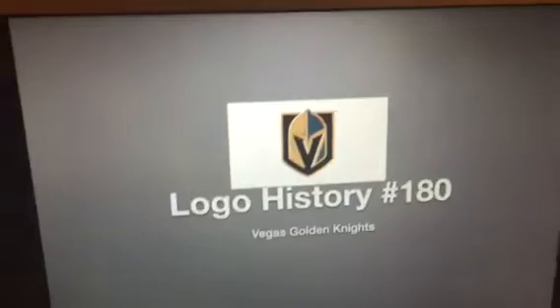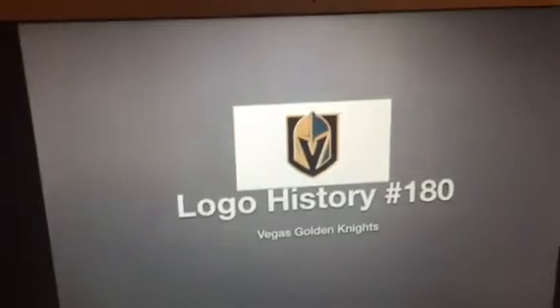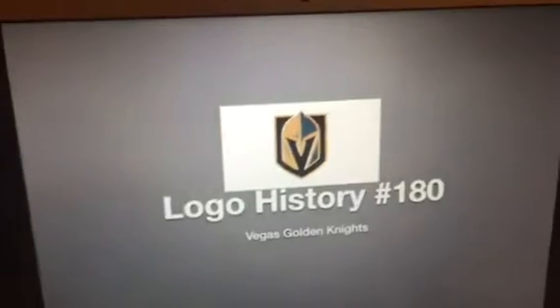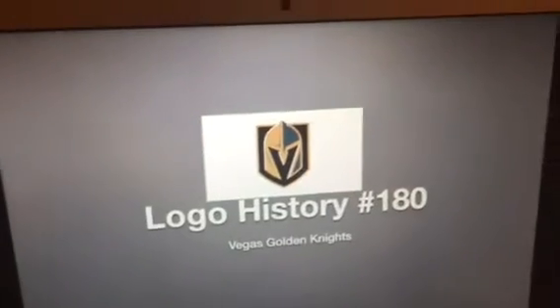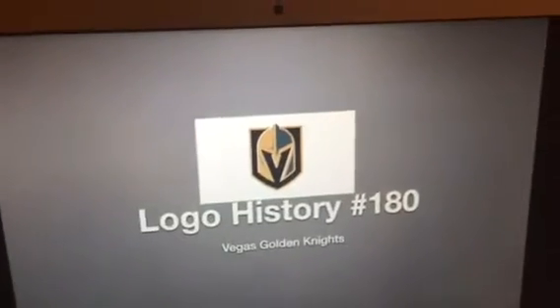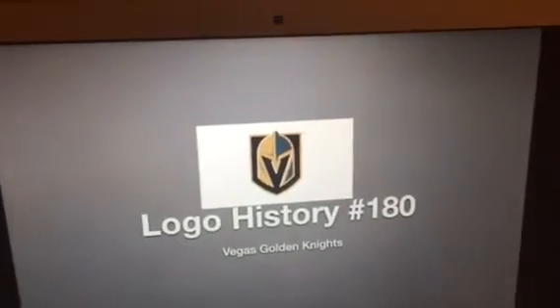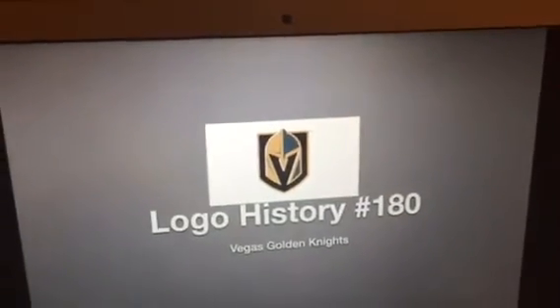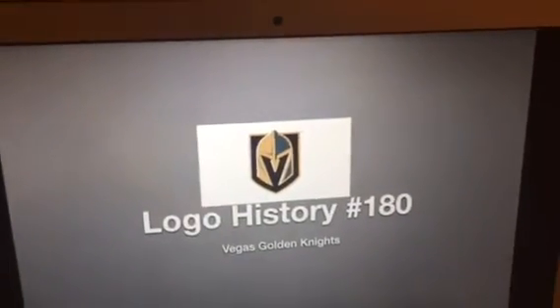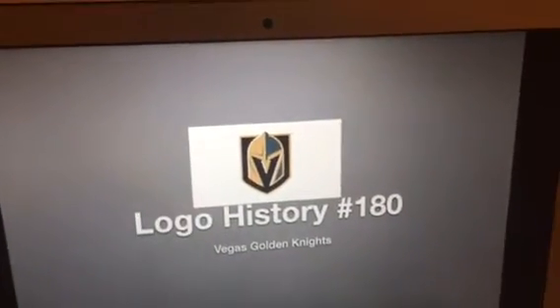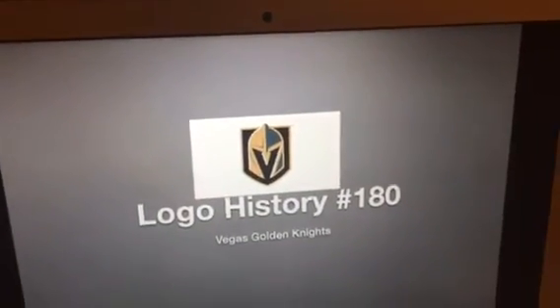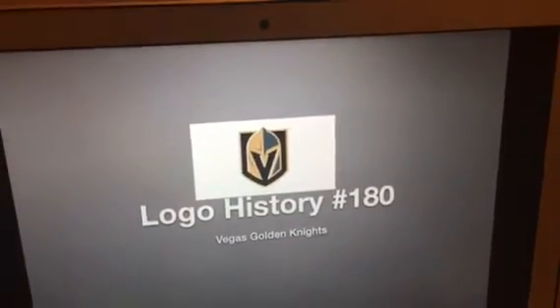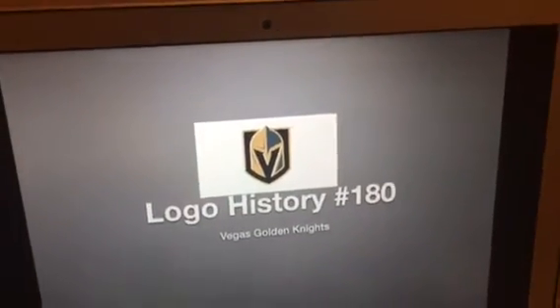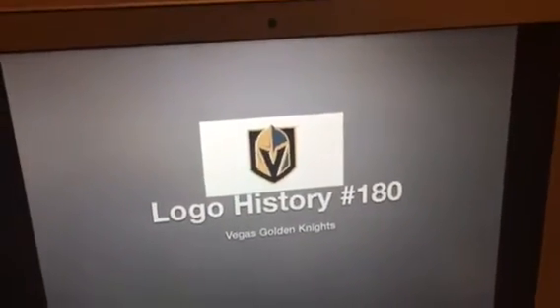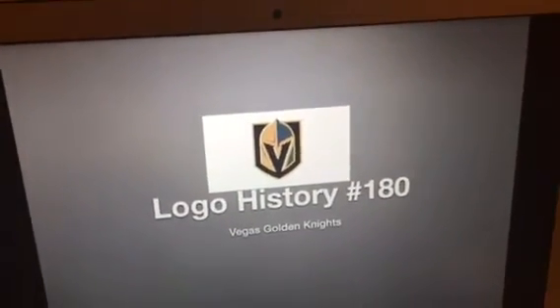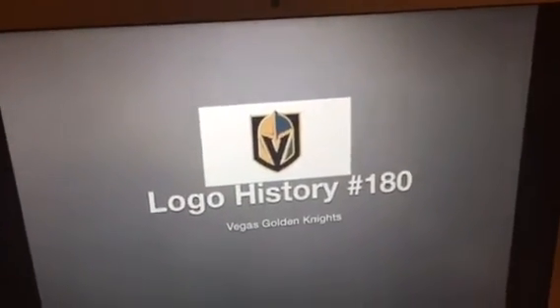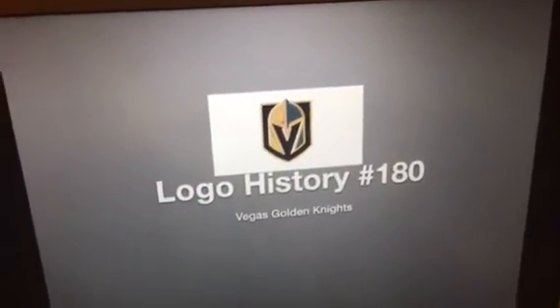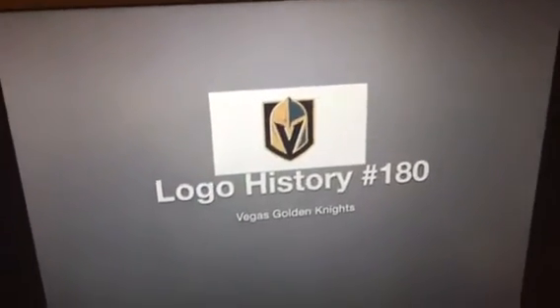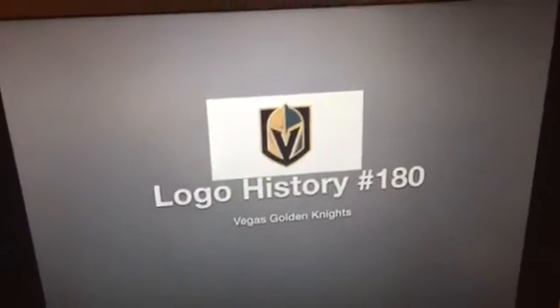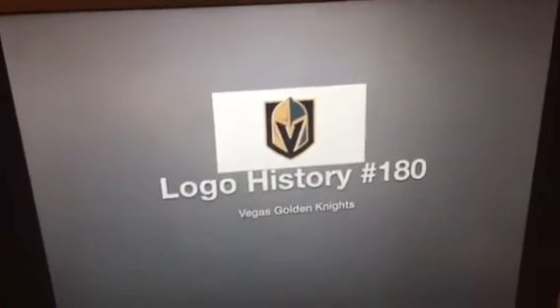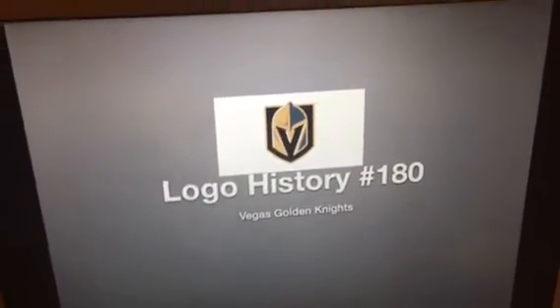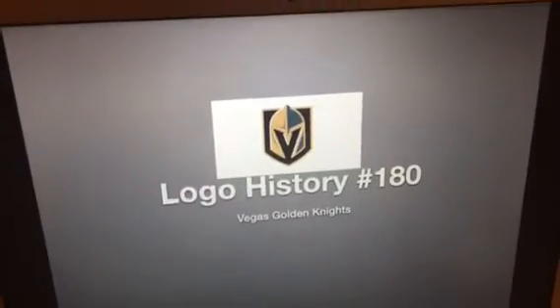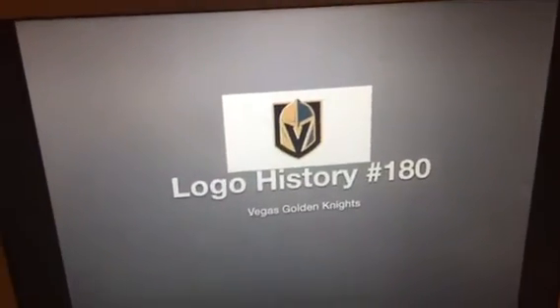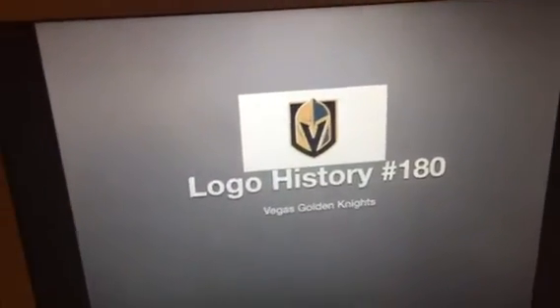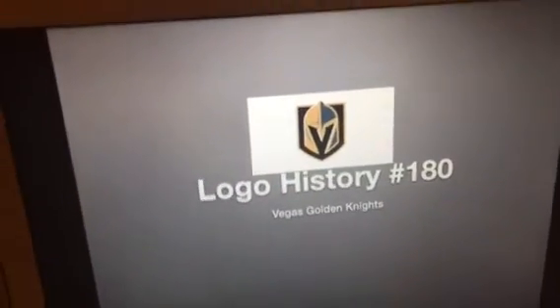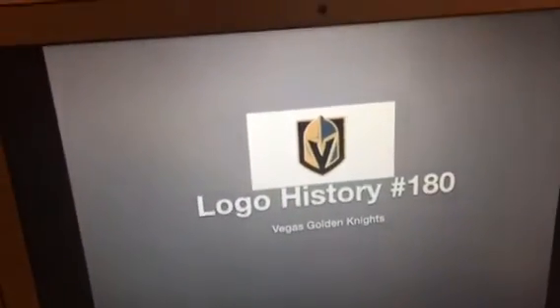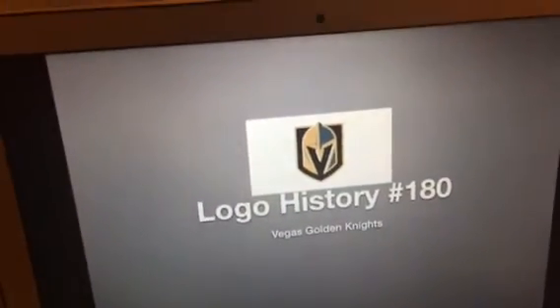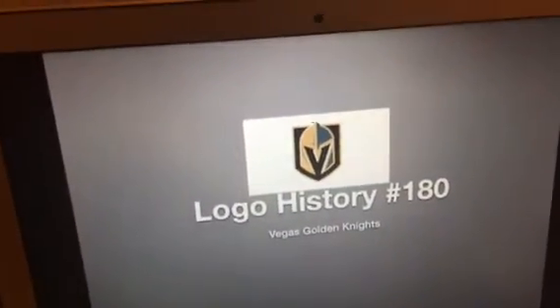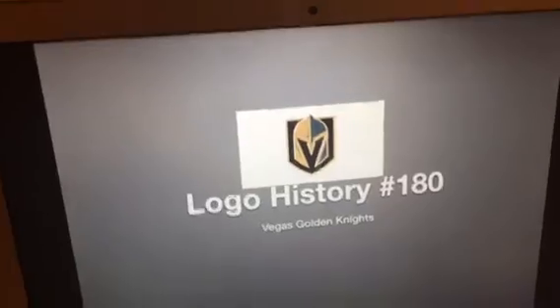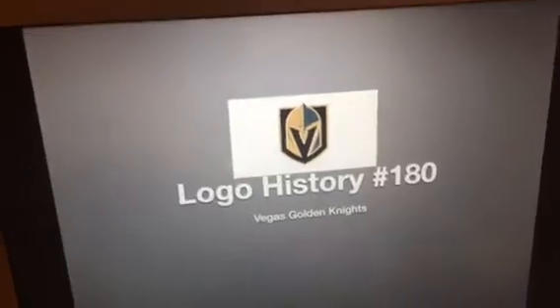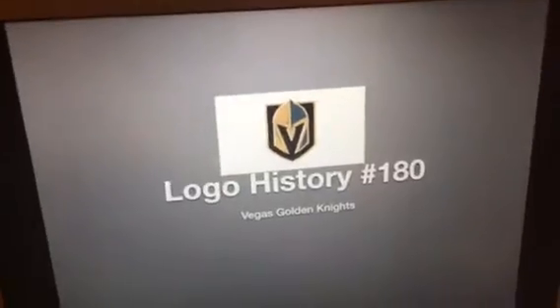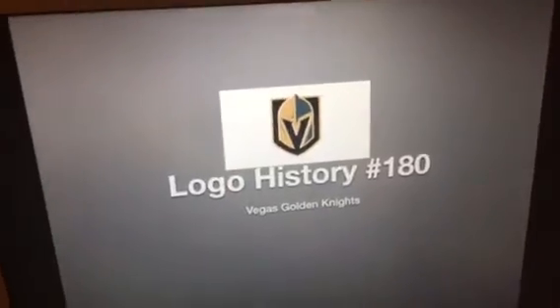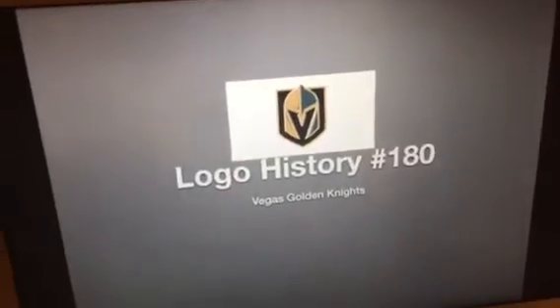Hello YouTube, welcome to Logo History, and for this episode we are taking a look at the Vegas Golden Knights.